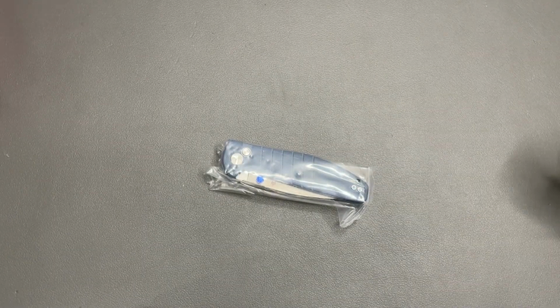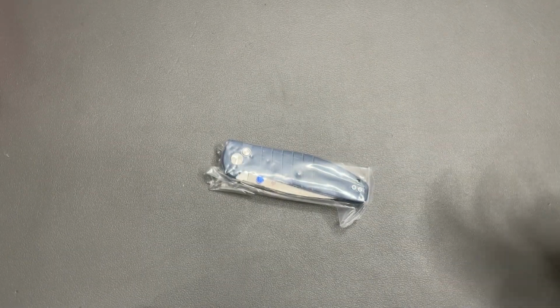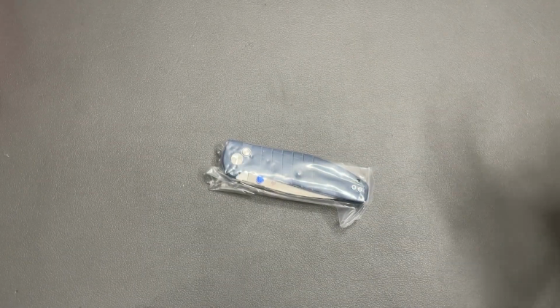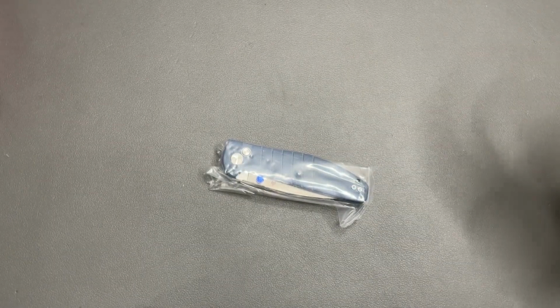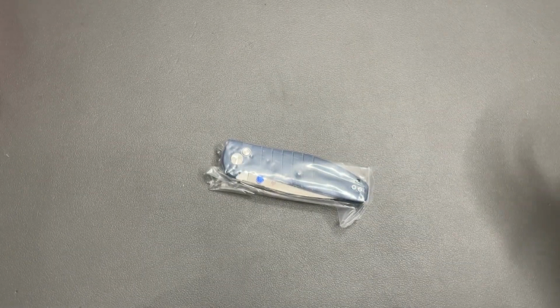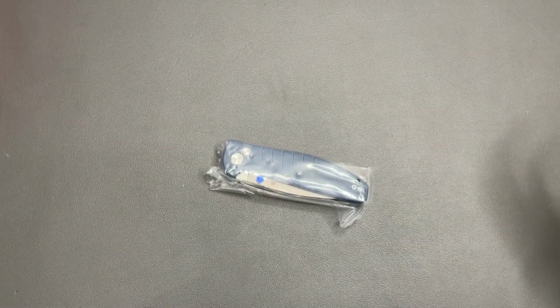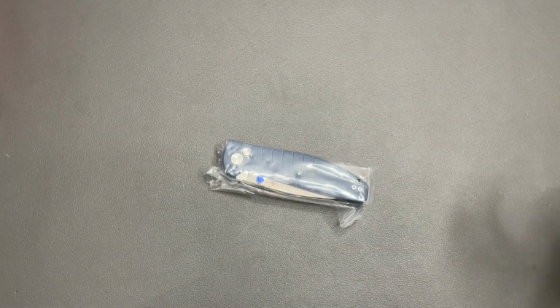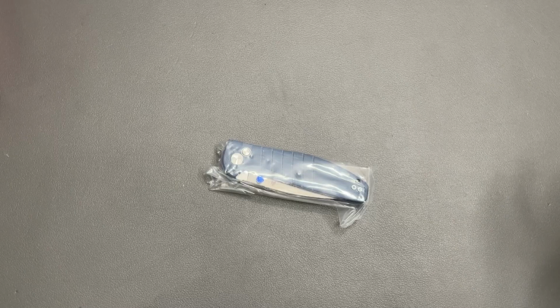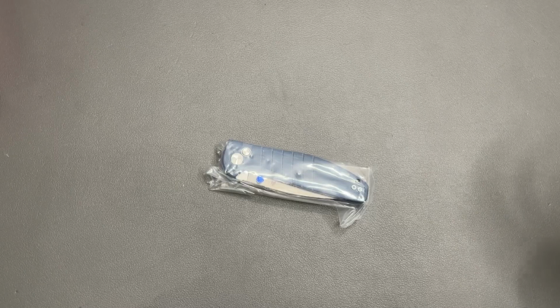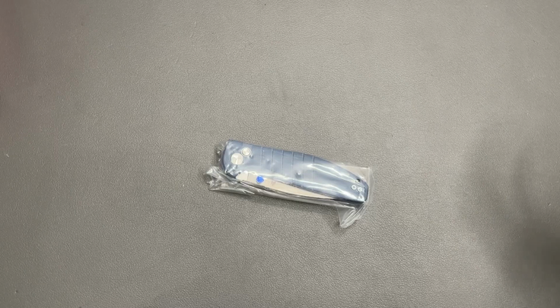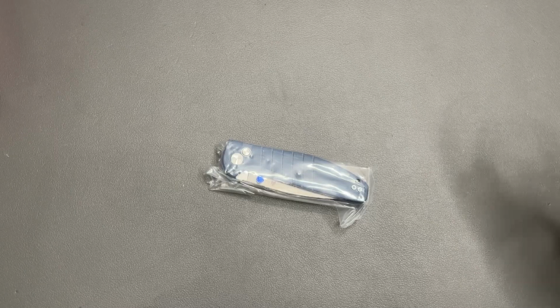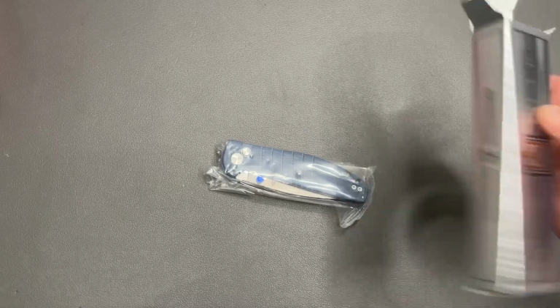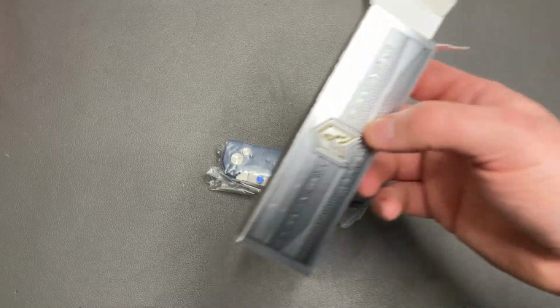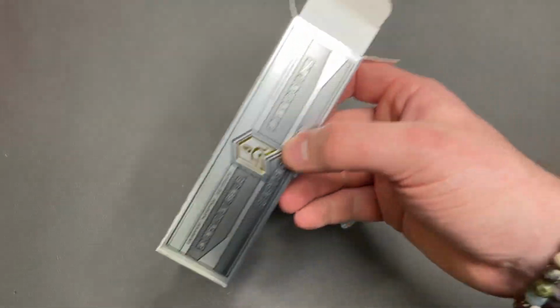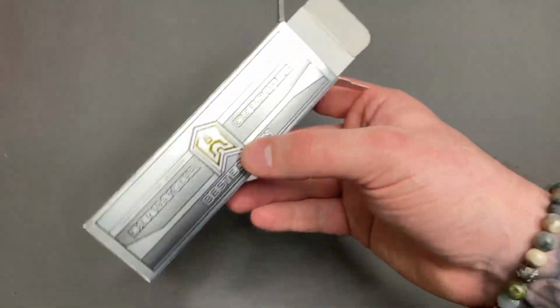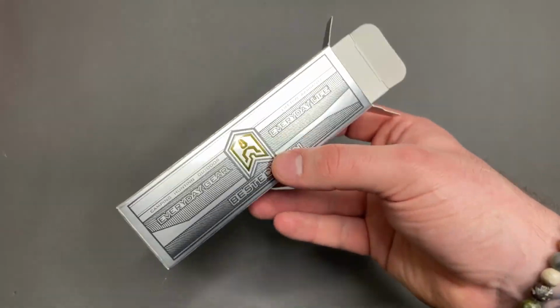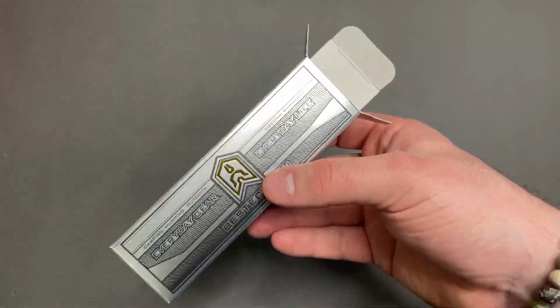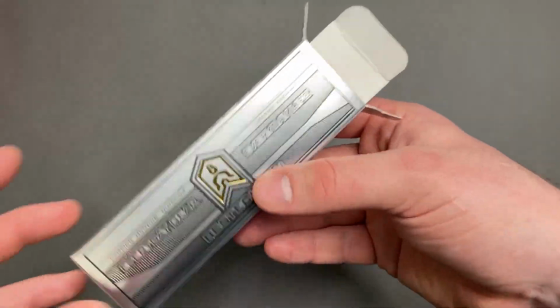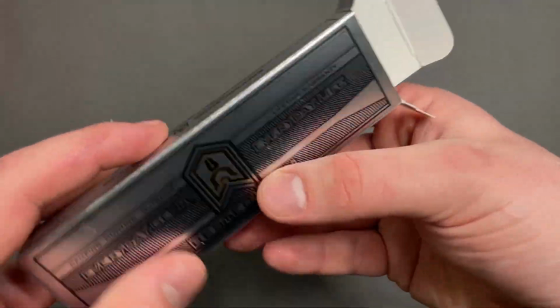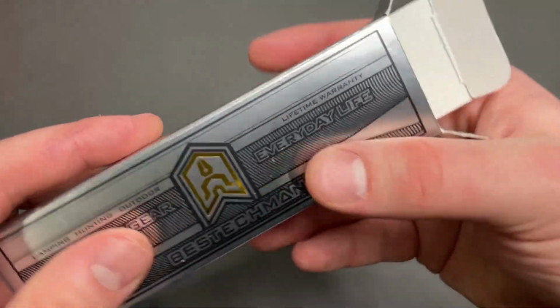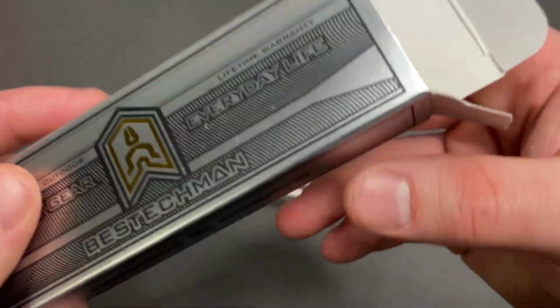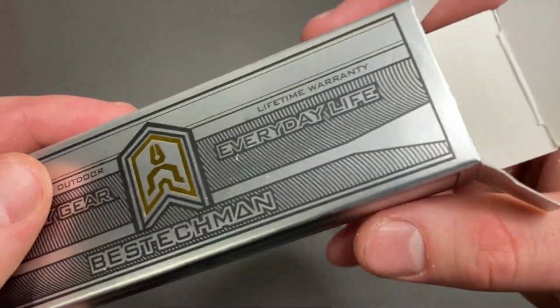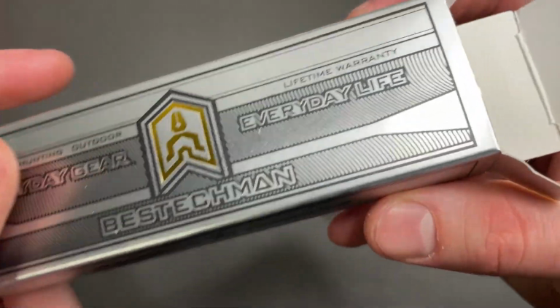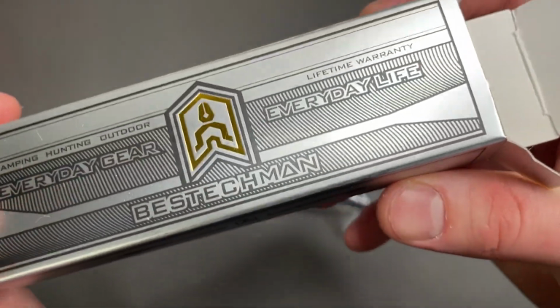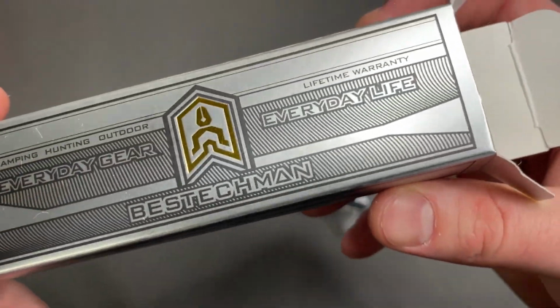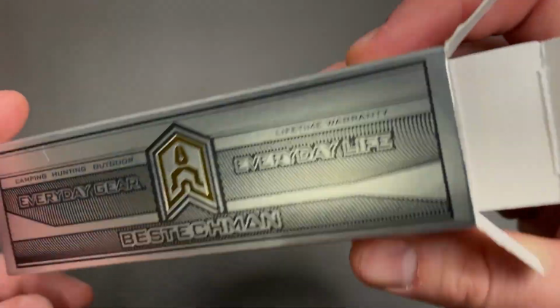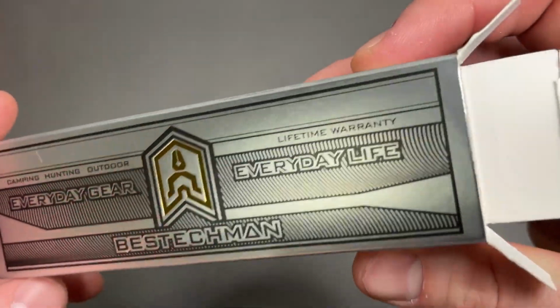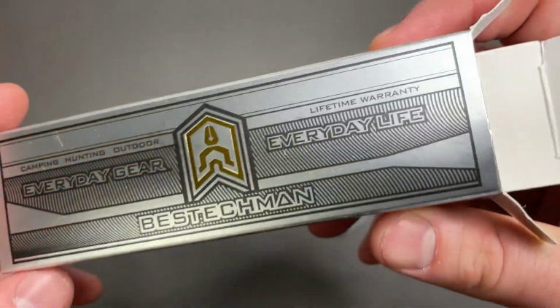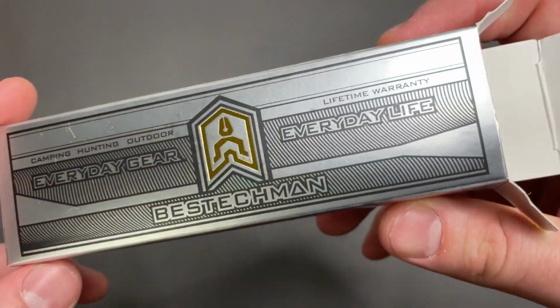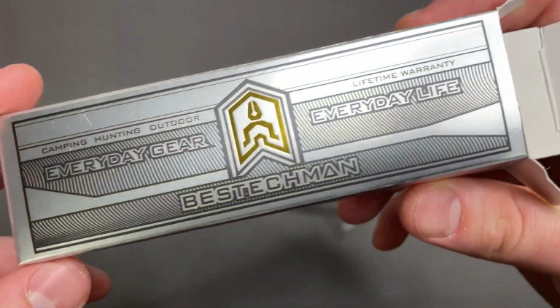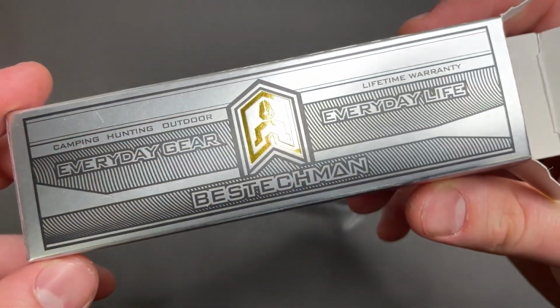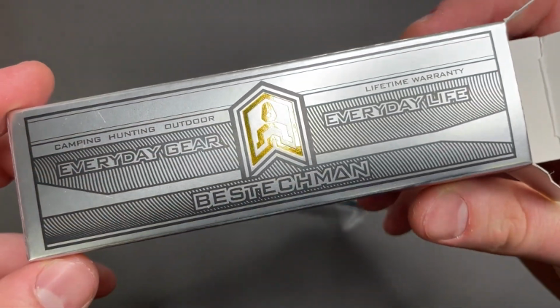Wasn't expecting much. I know literally nothing about Best Tech or Best Techman as a brand.